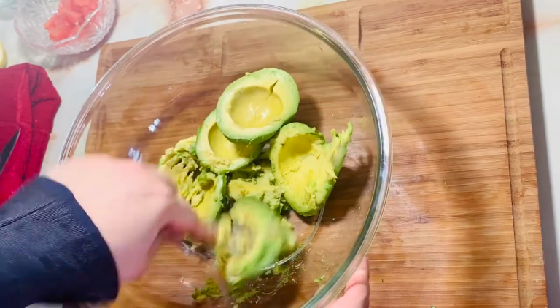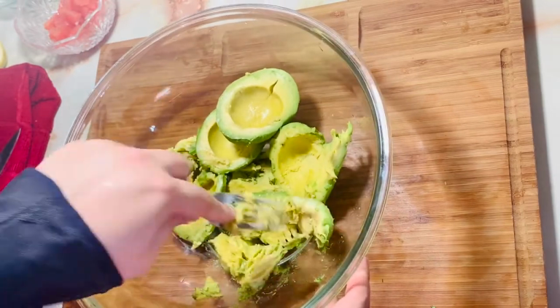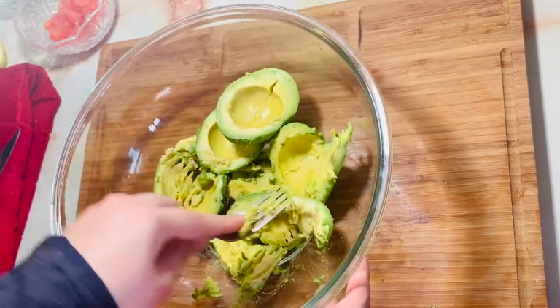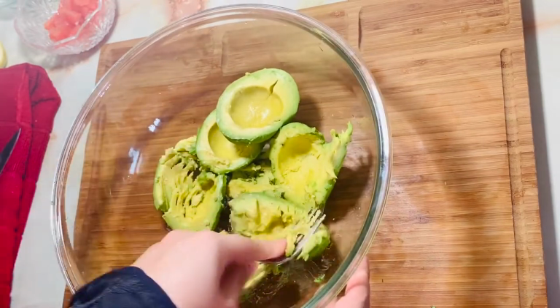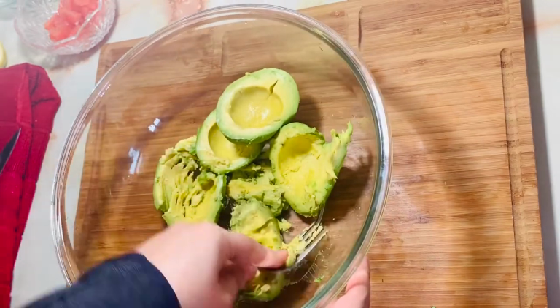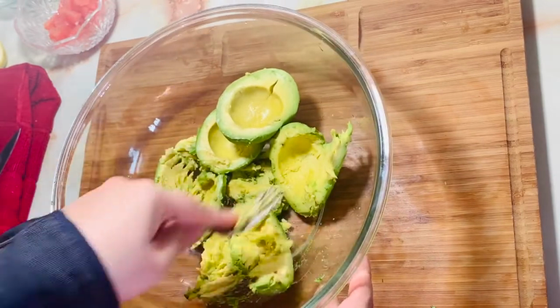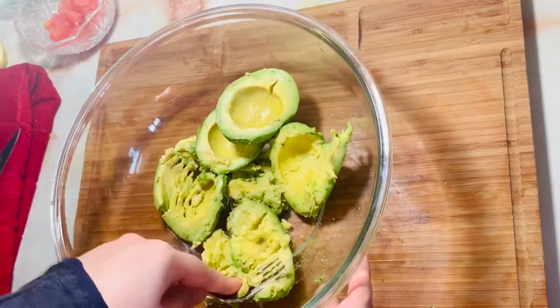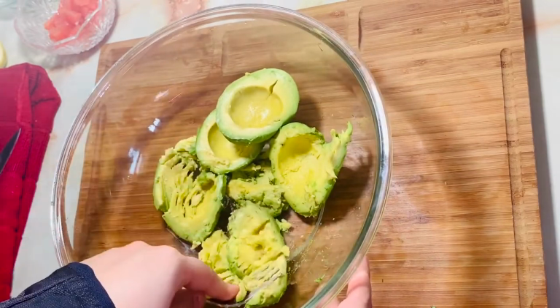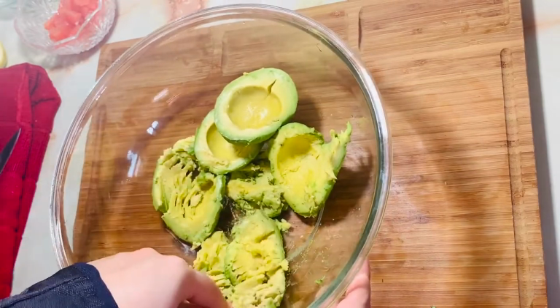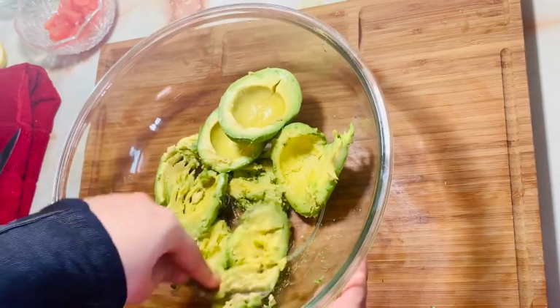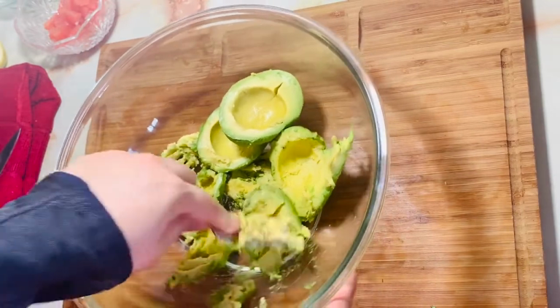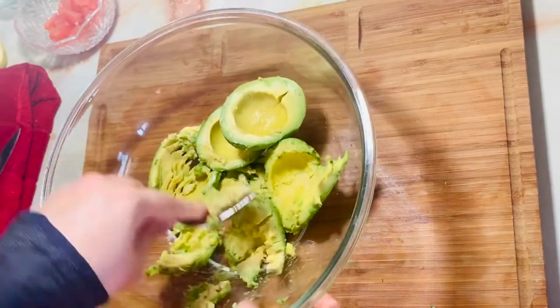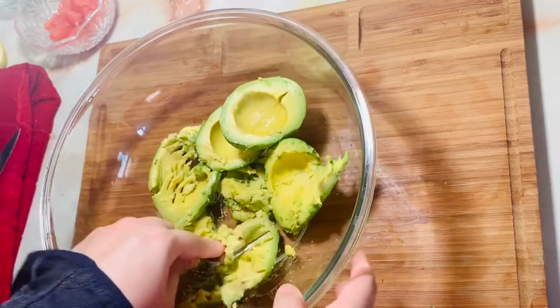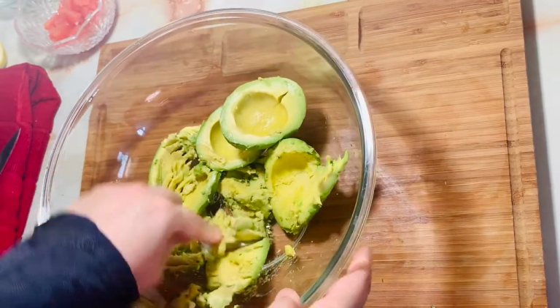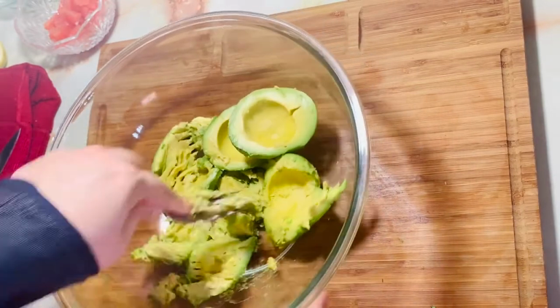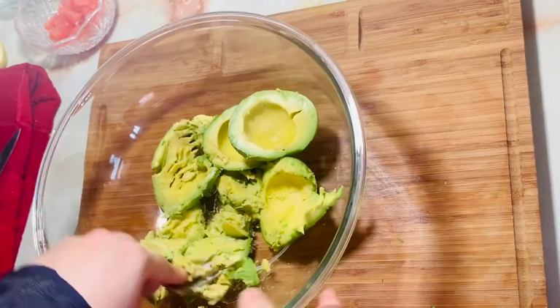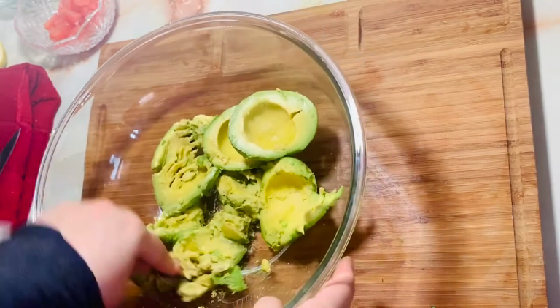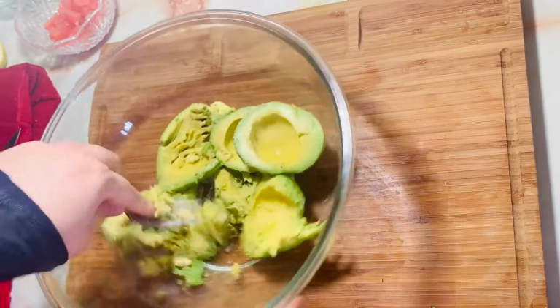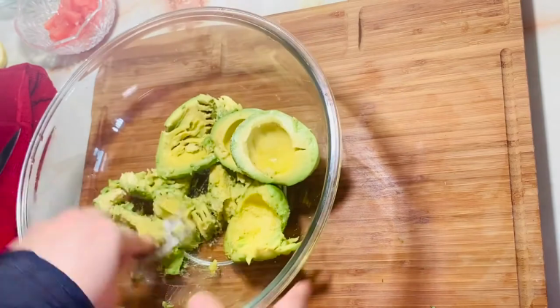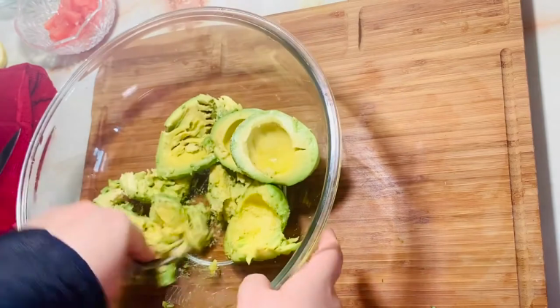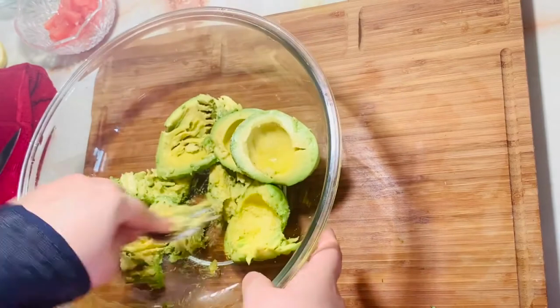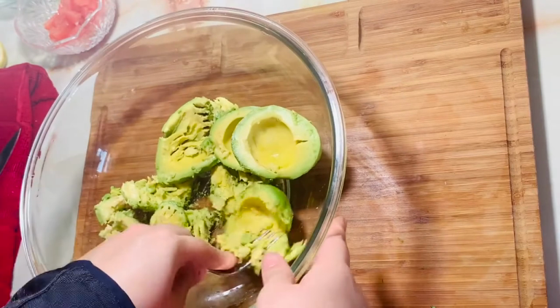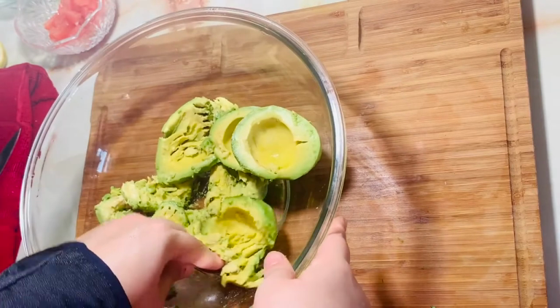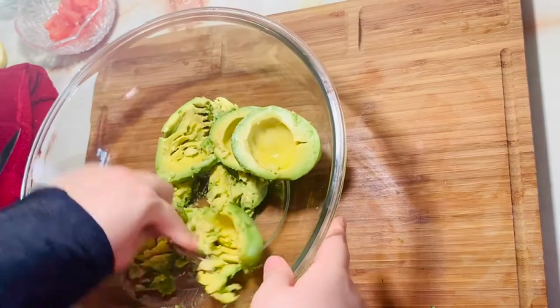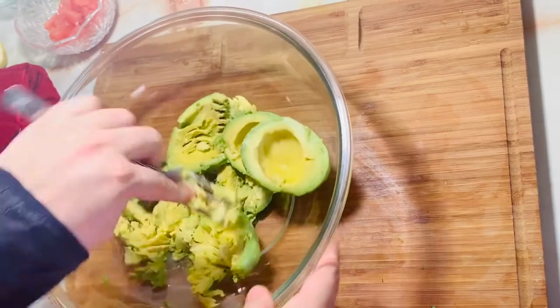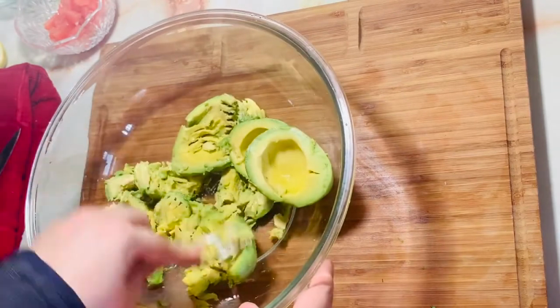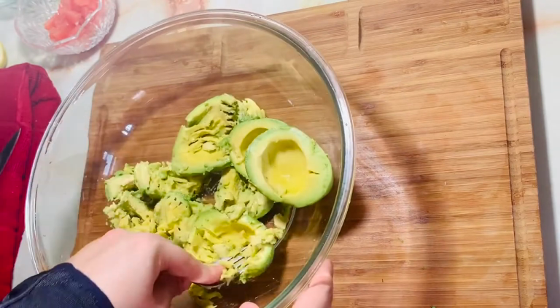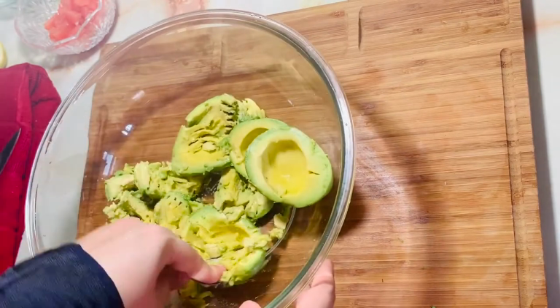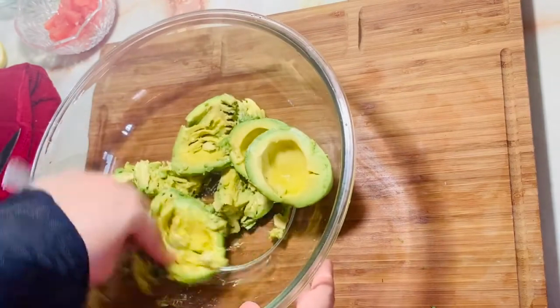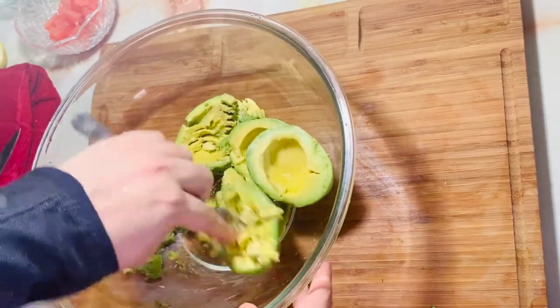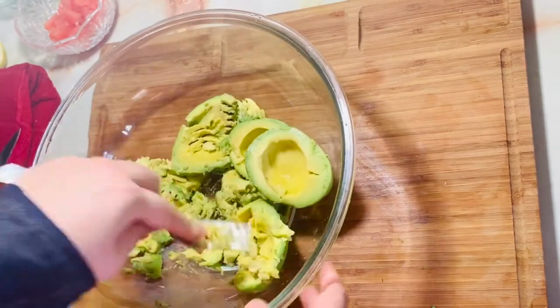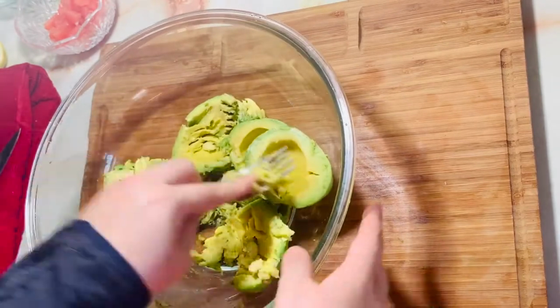Now let's mix it. We'll mash the avocado with a fork just a little bit, keeping some texture.